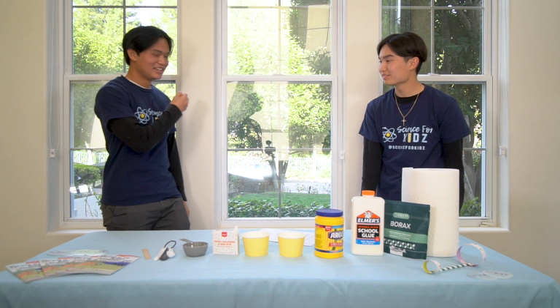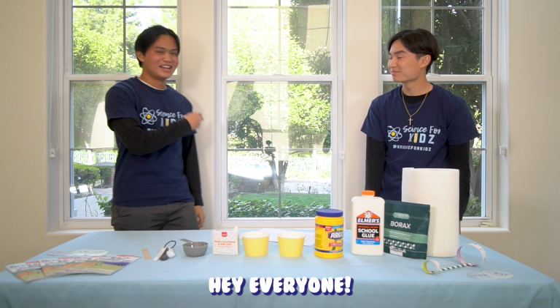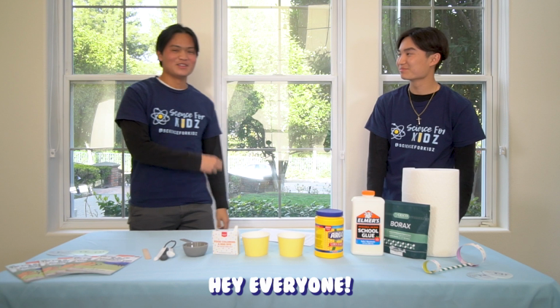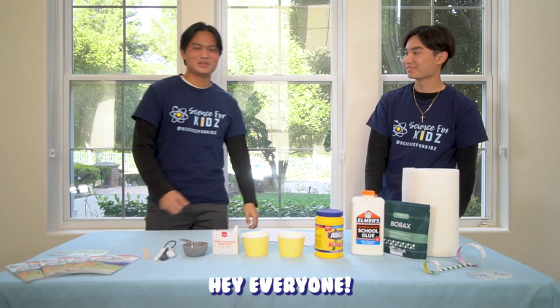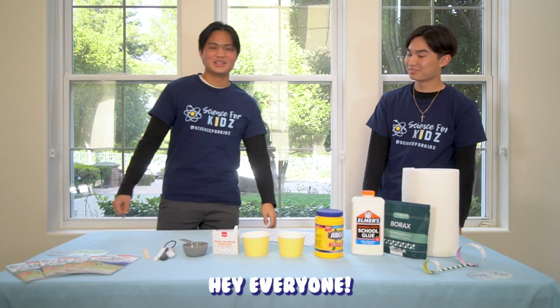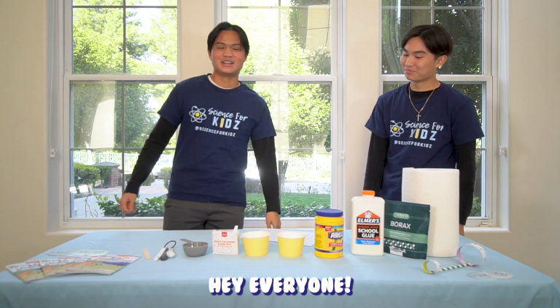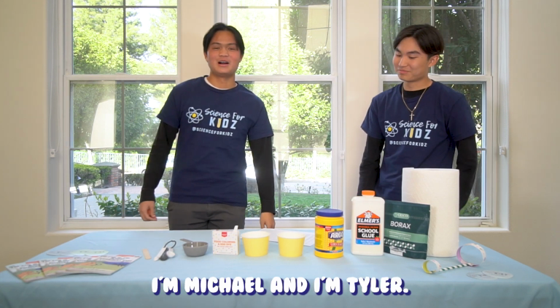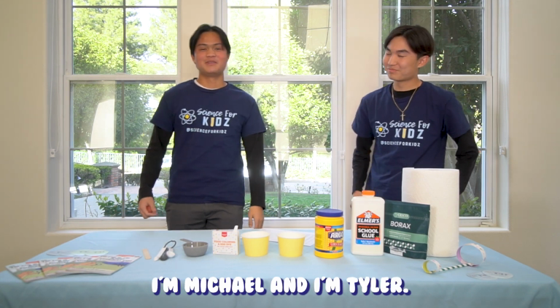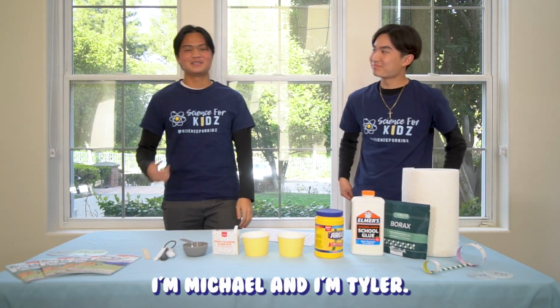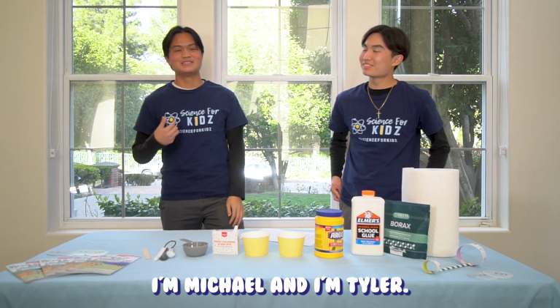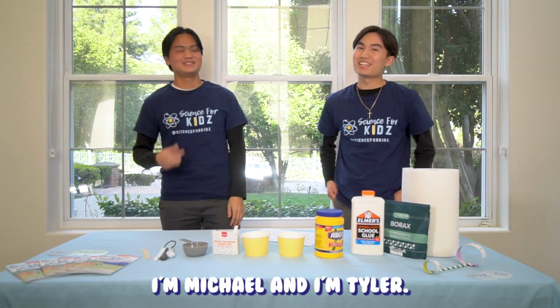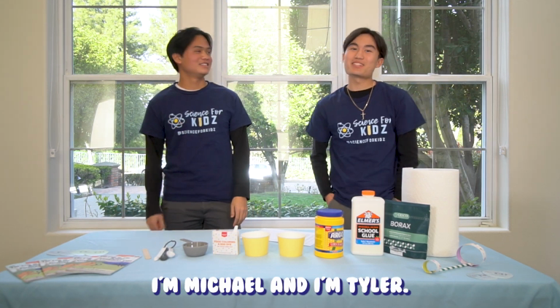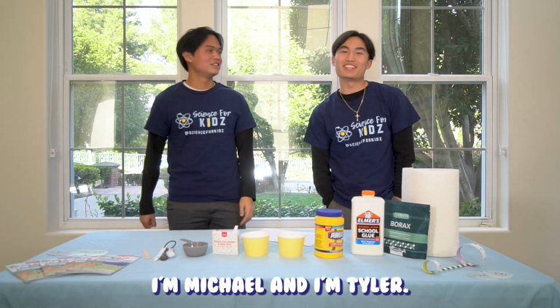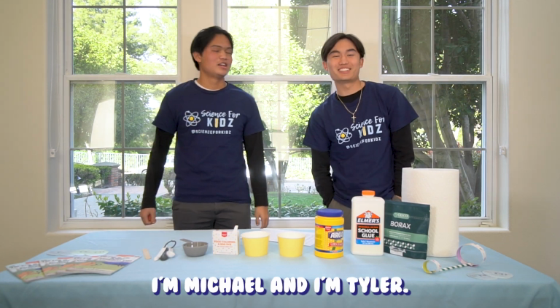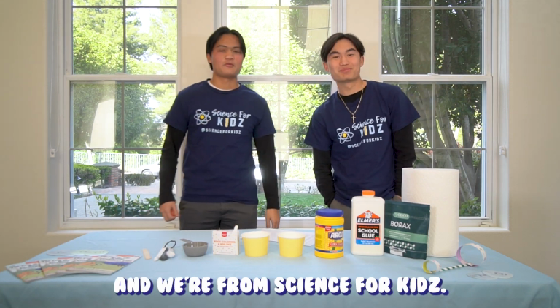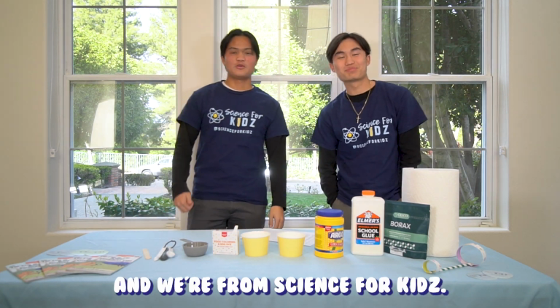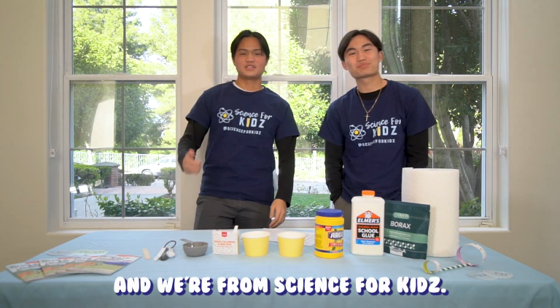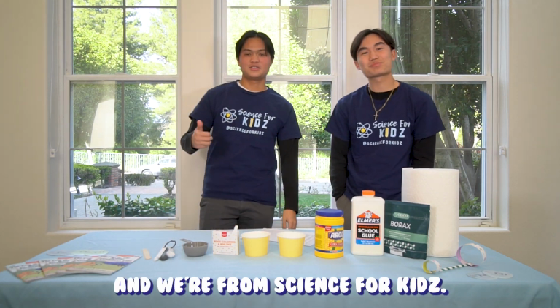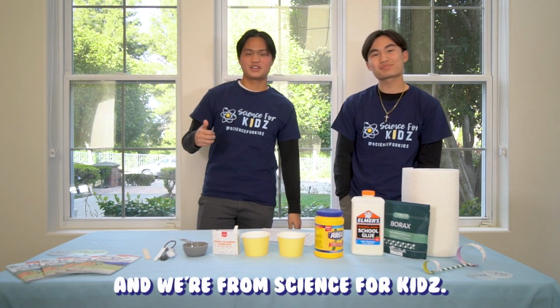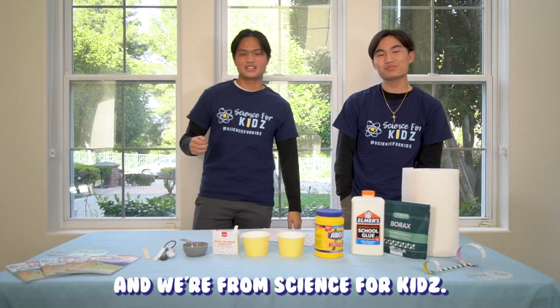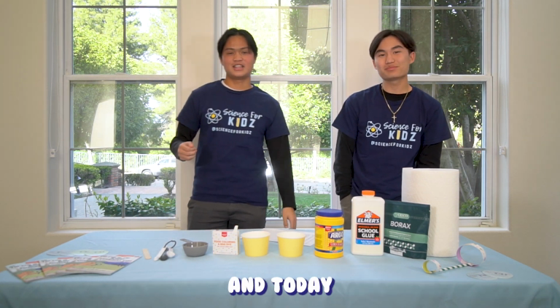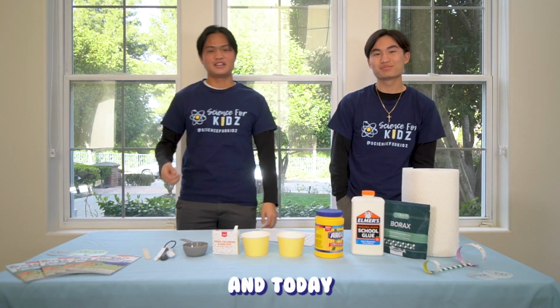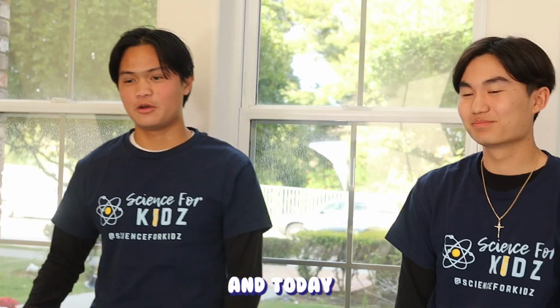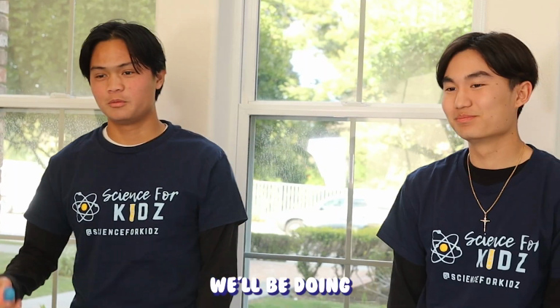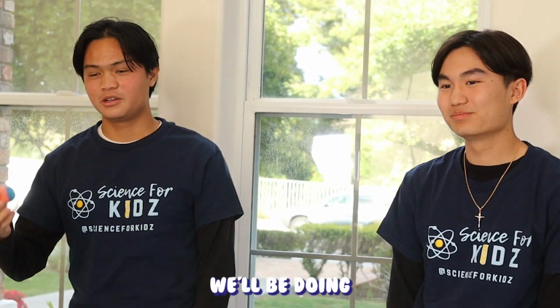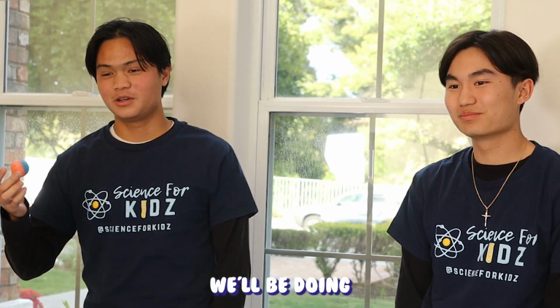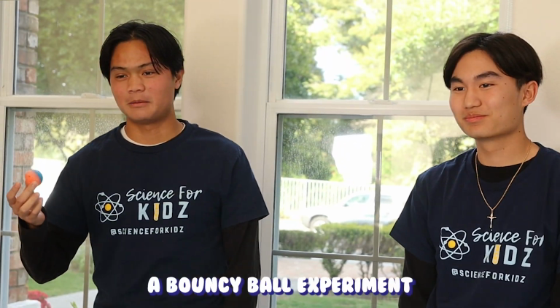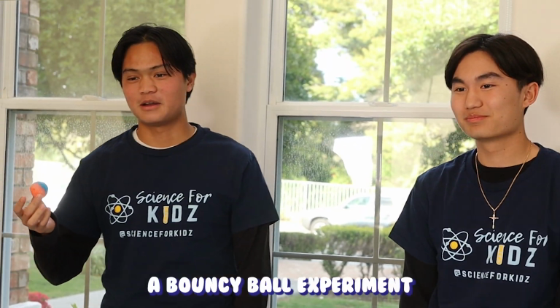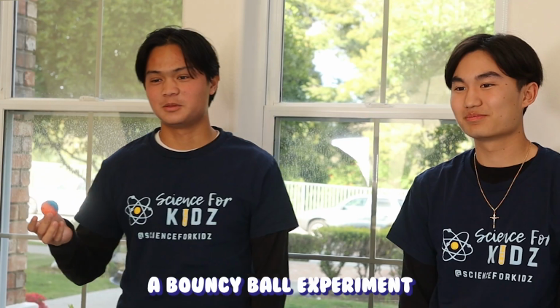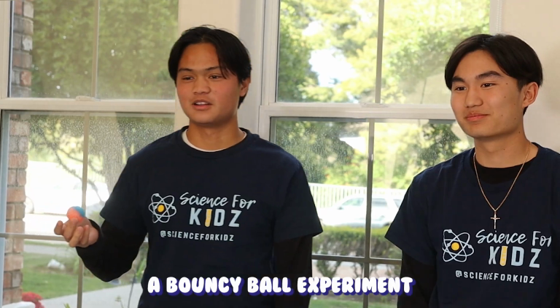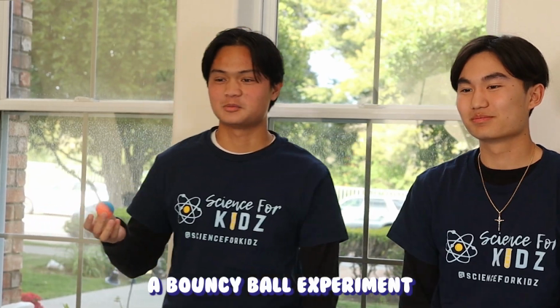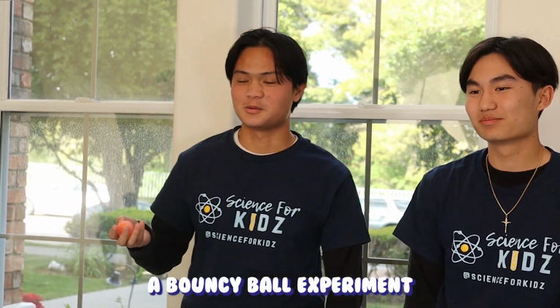Hey everyone, I'm Michael and I'm Tyler and we're from Science4Kids, and today we'll be doing a bouncy ball experiment.